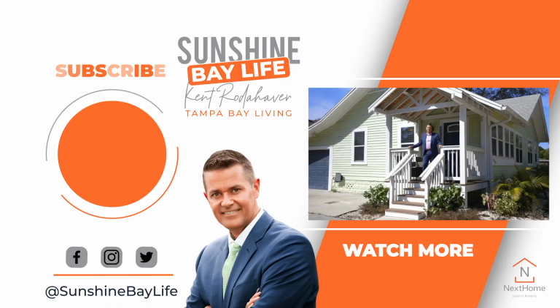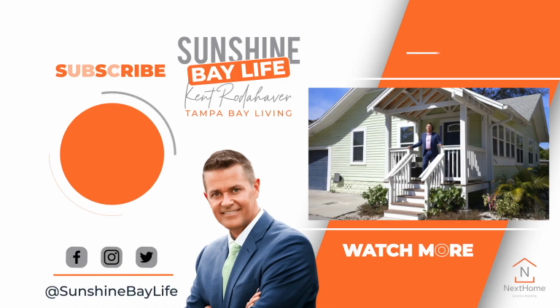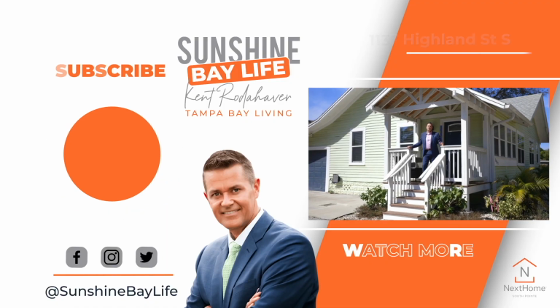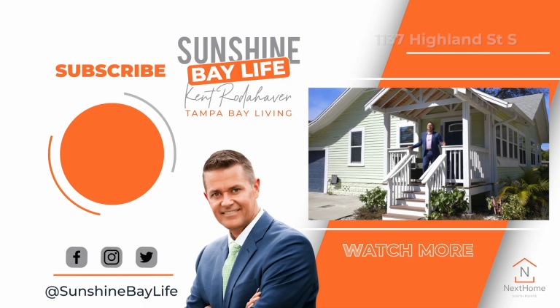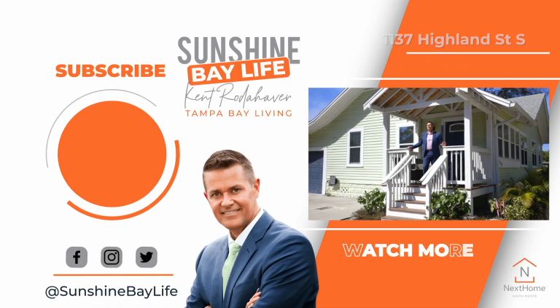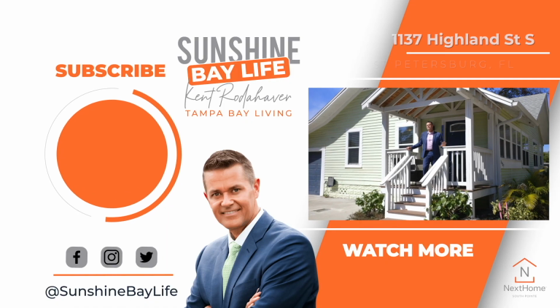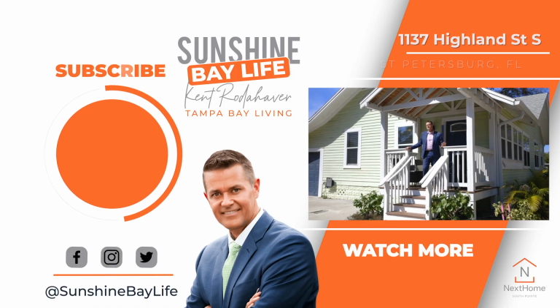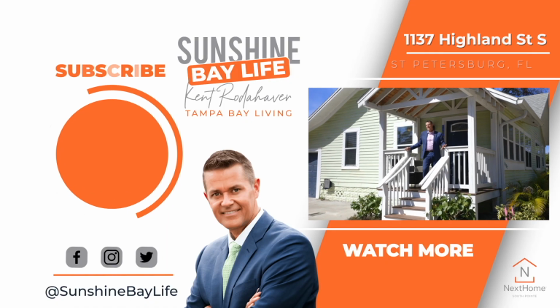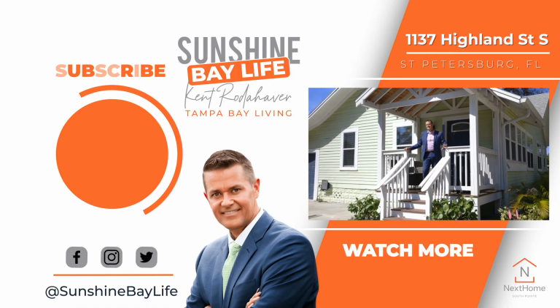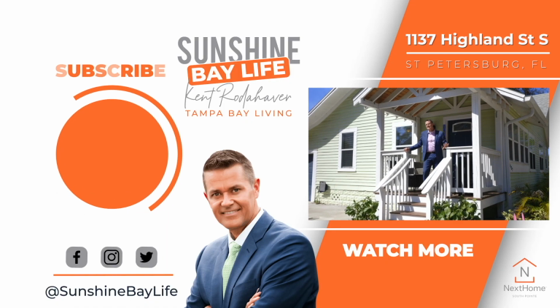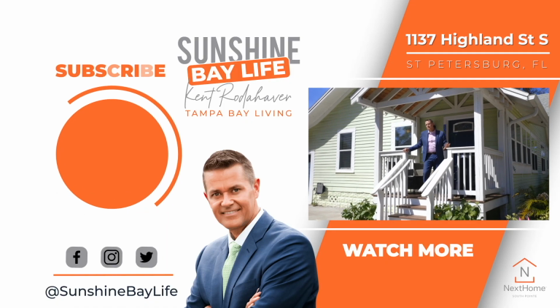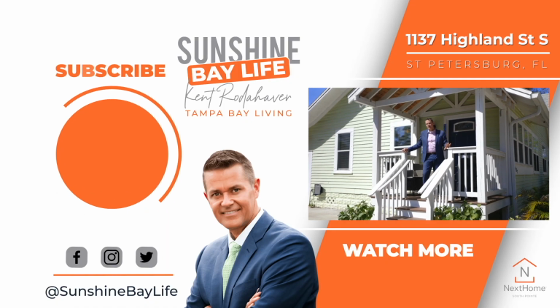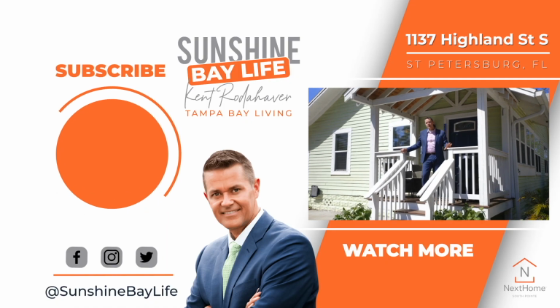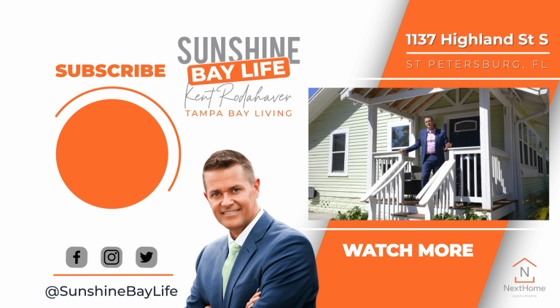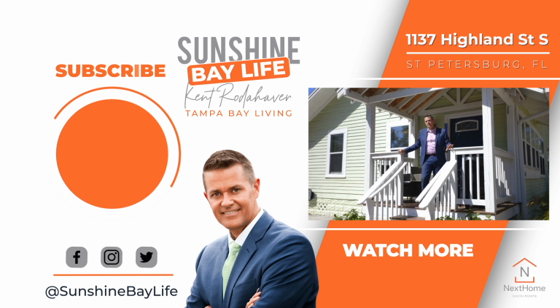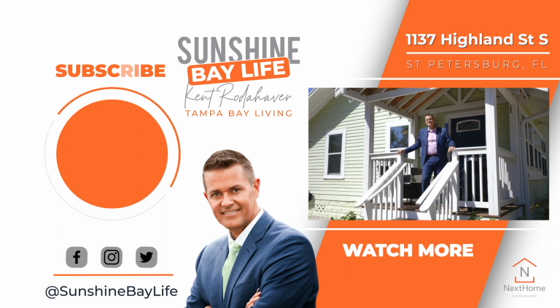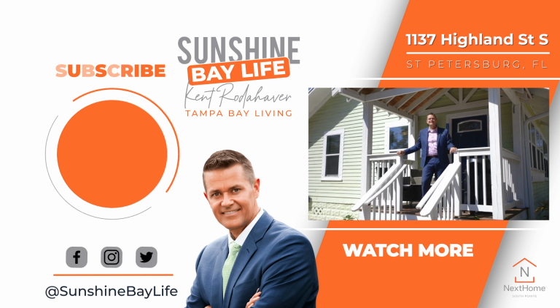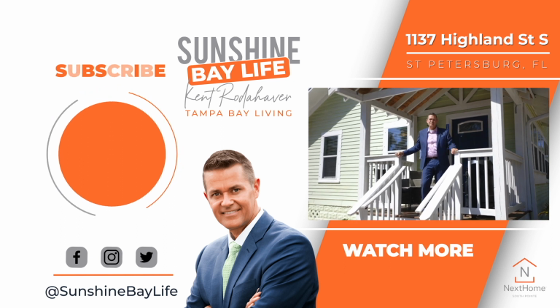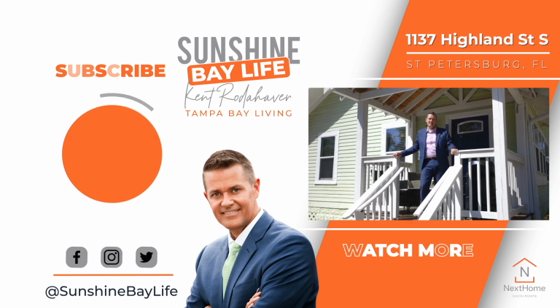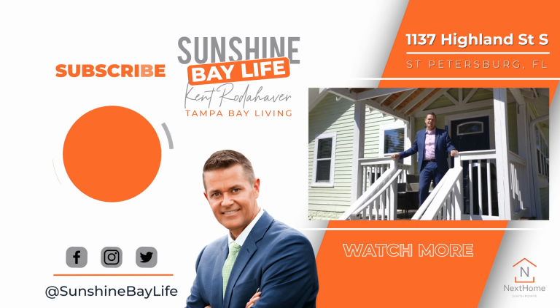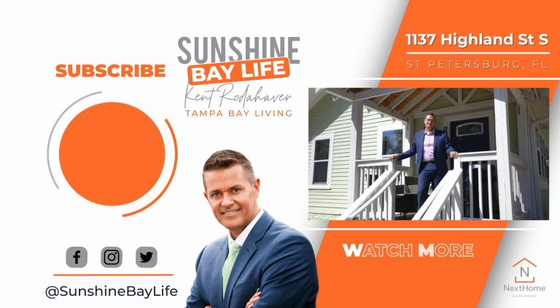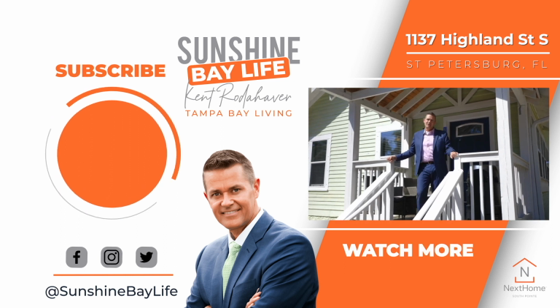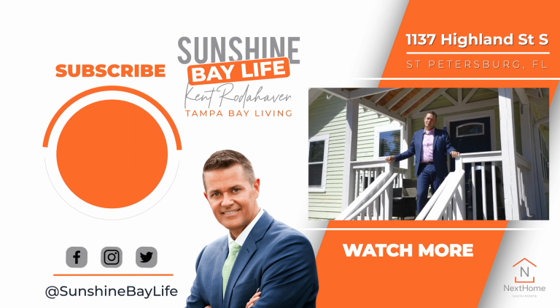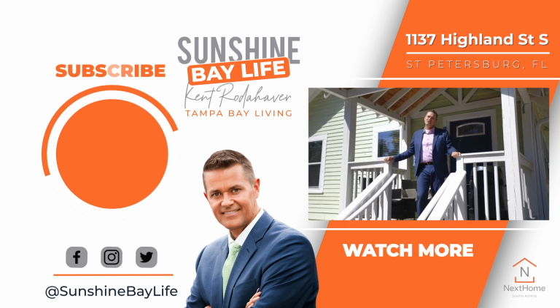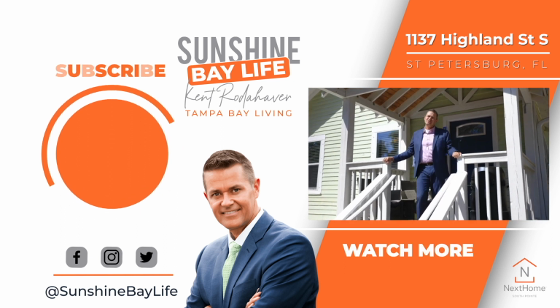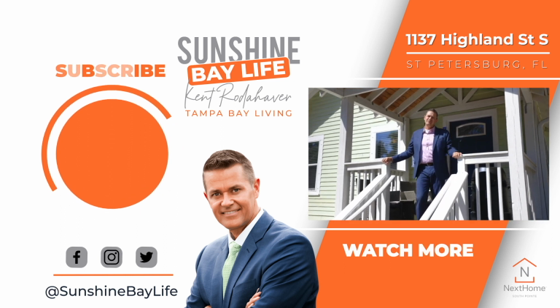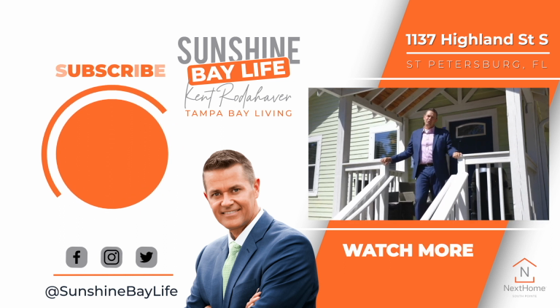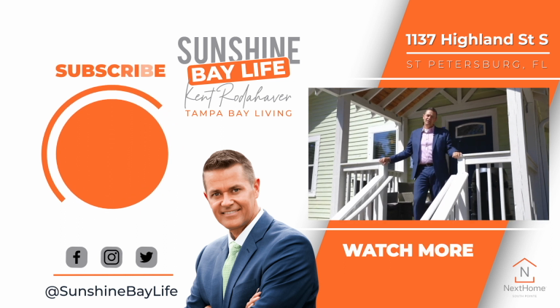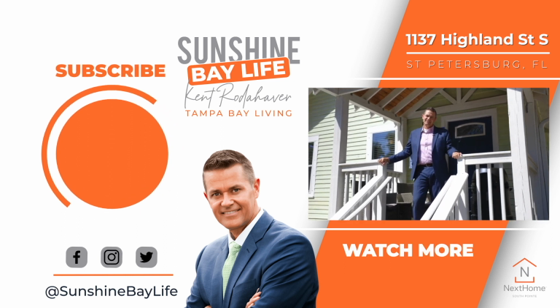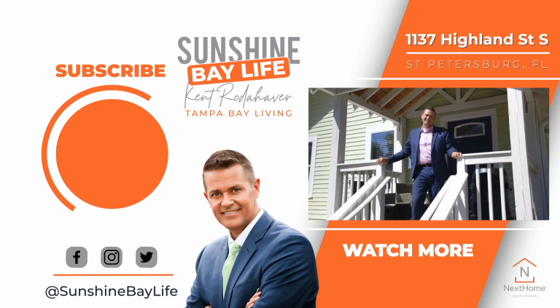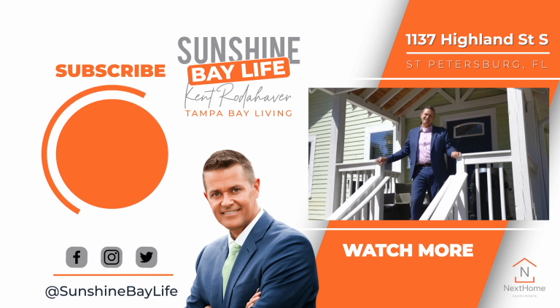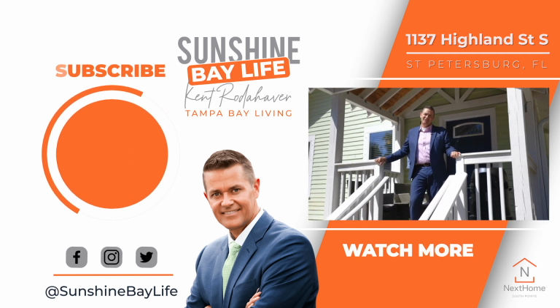If you would like more information on this amazing bungalow, please contact me today. We may have just discovered your next home.